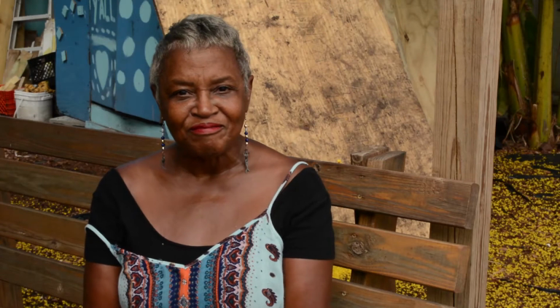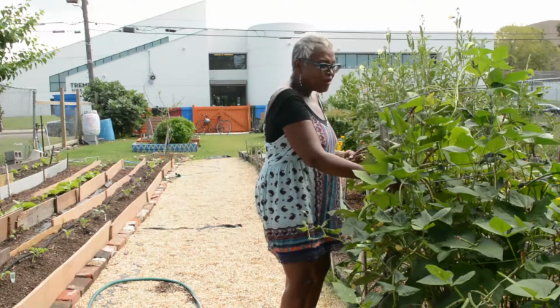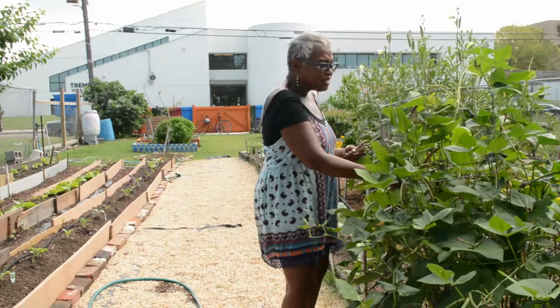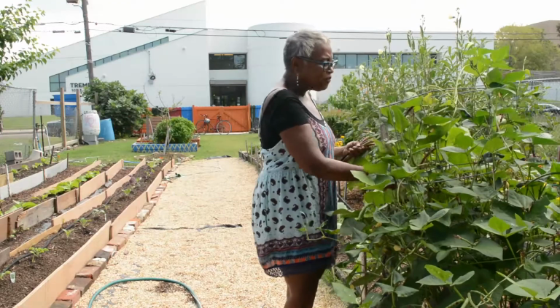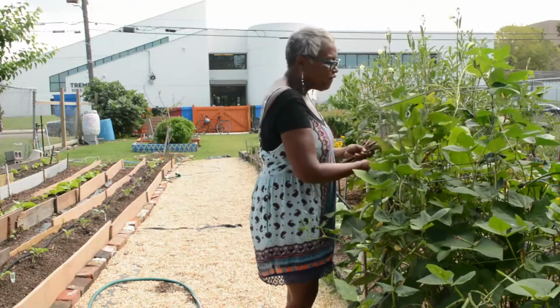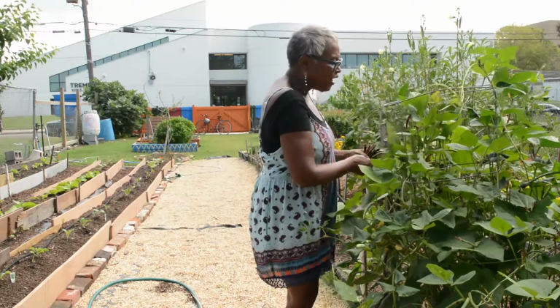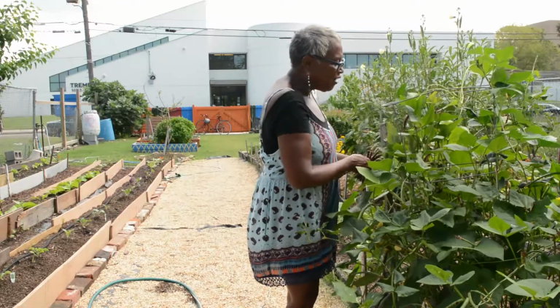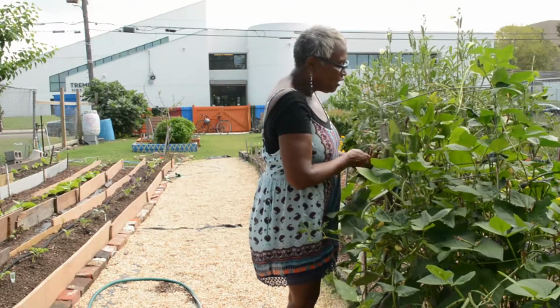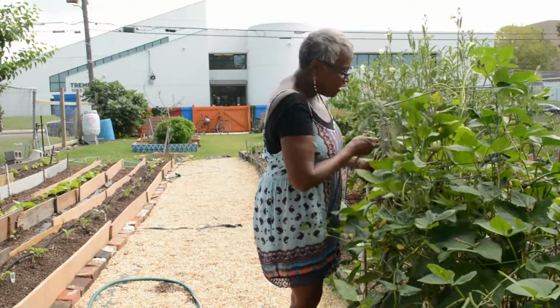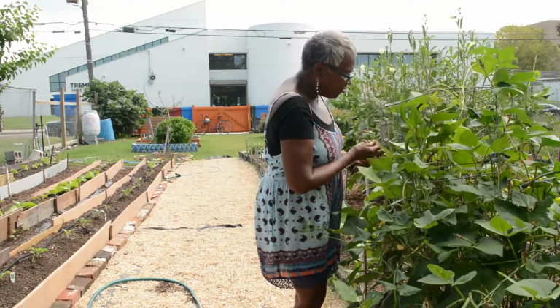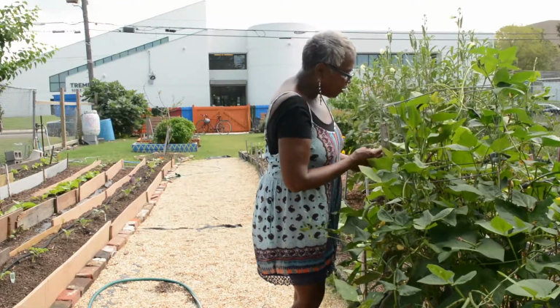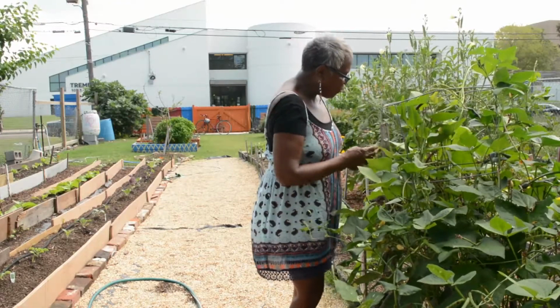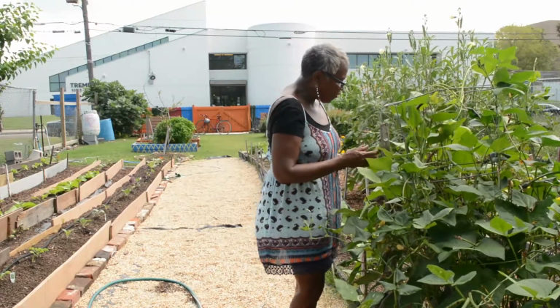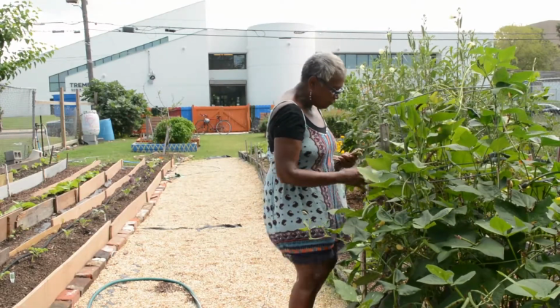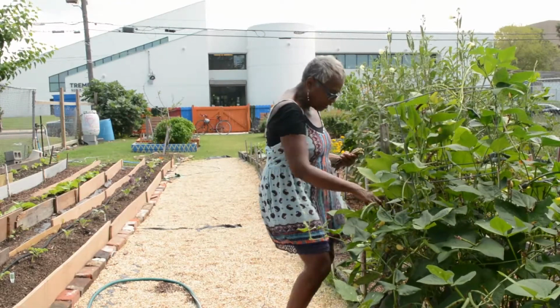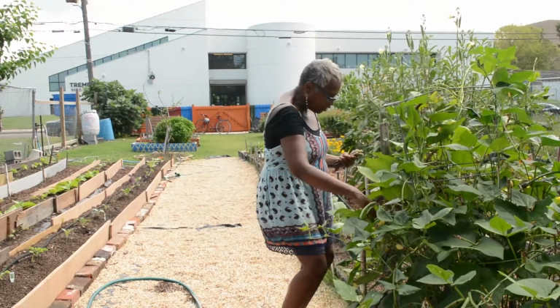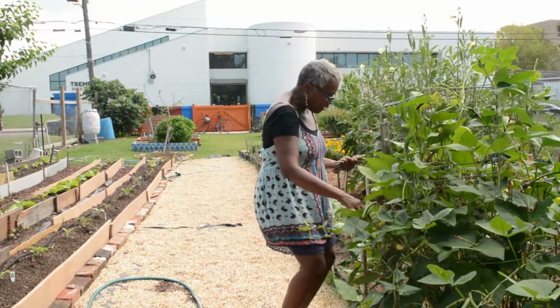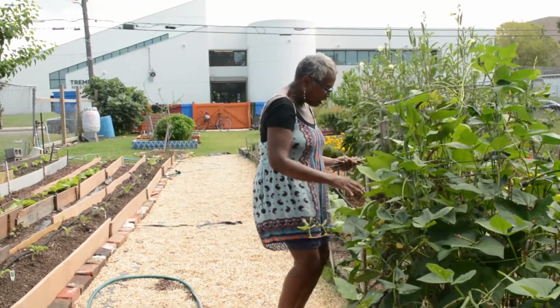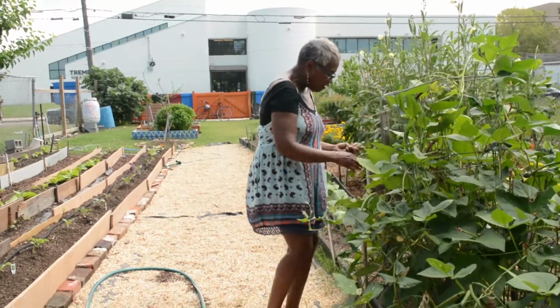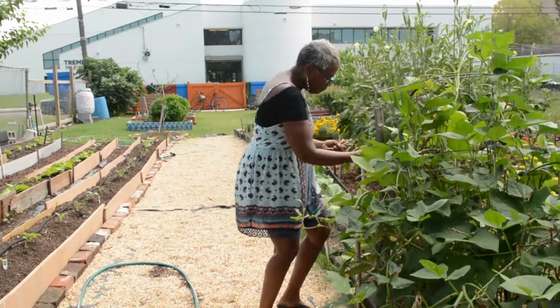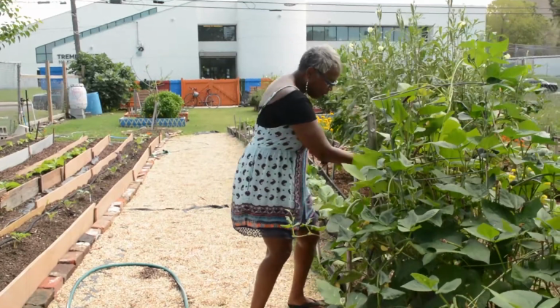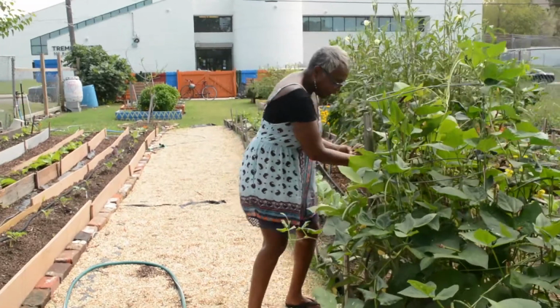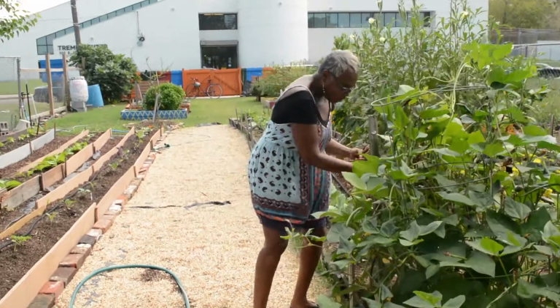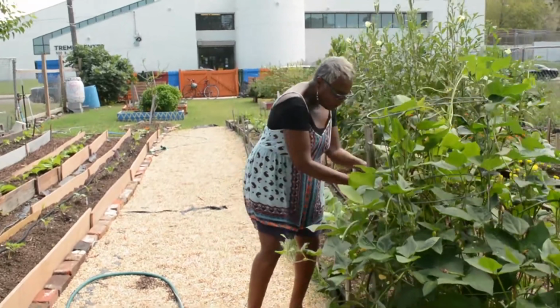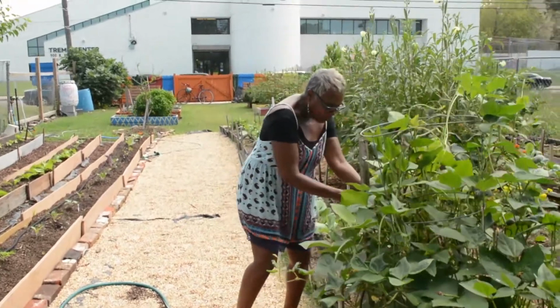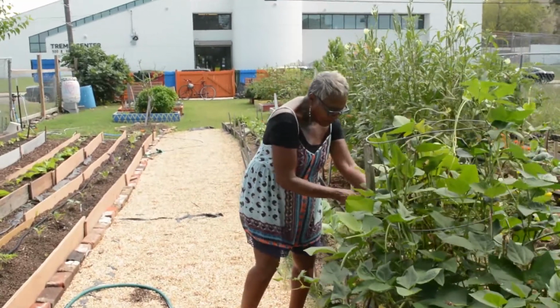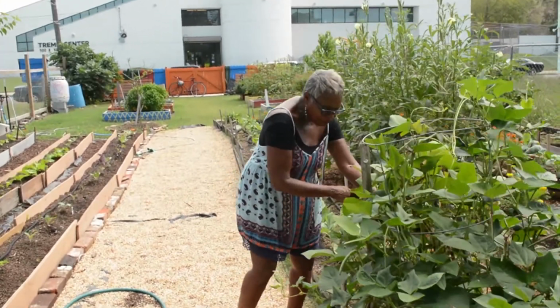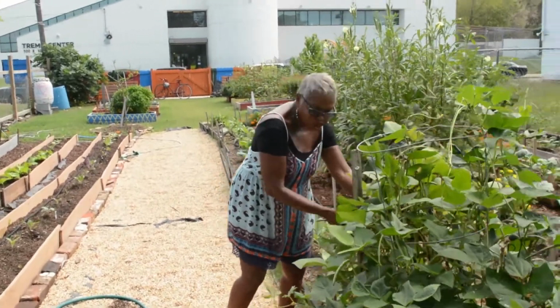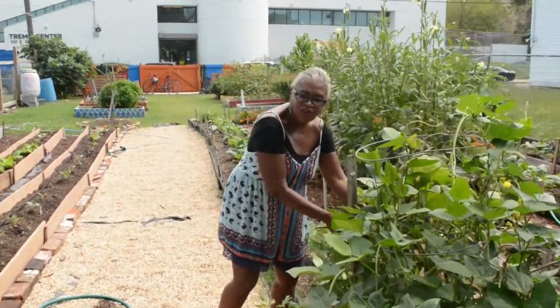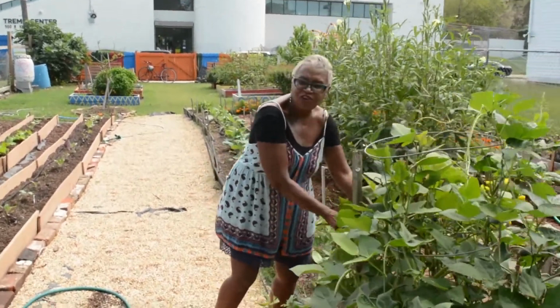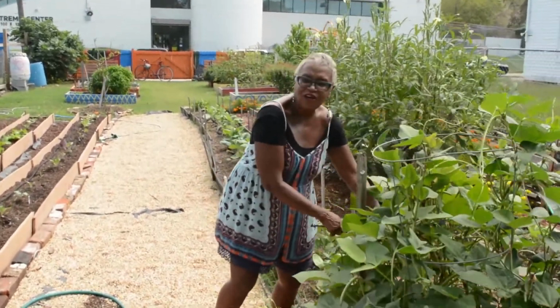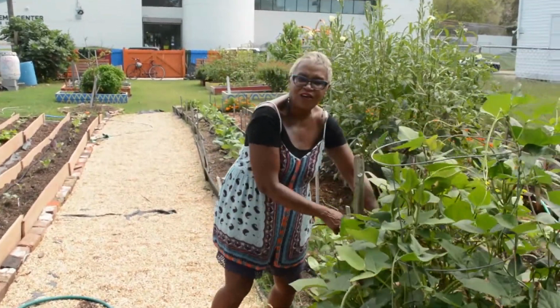The best thing about the garden is you can grow everything you eat, and you don't get any chemicals, and you stay healthy.